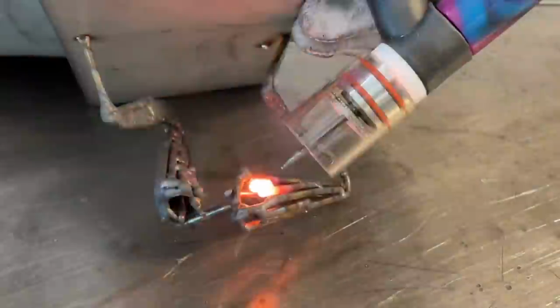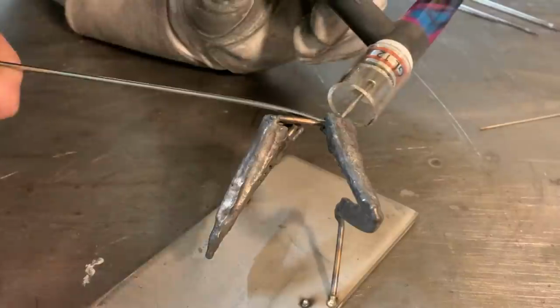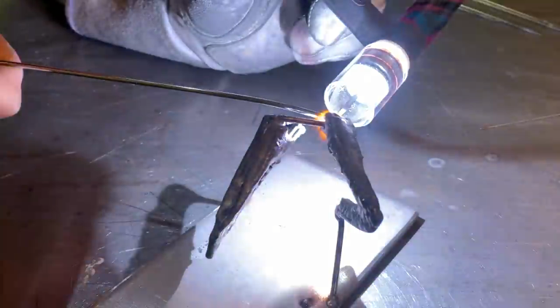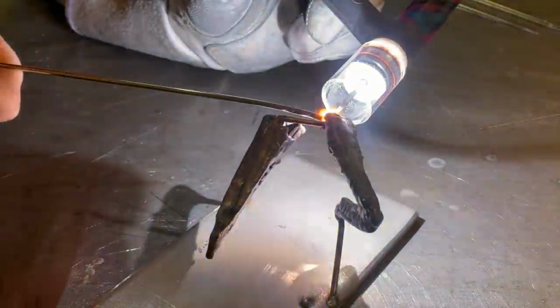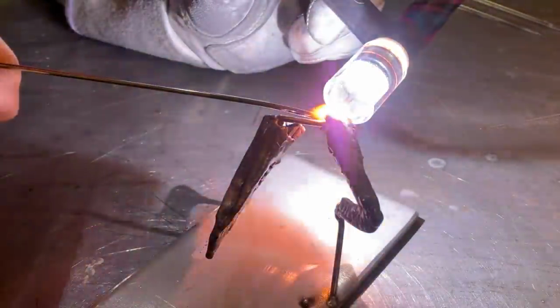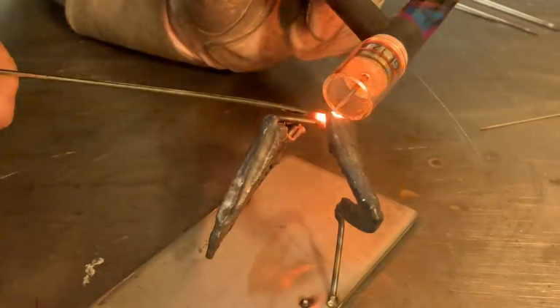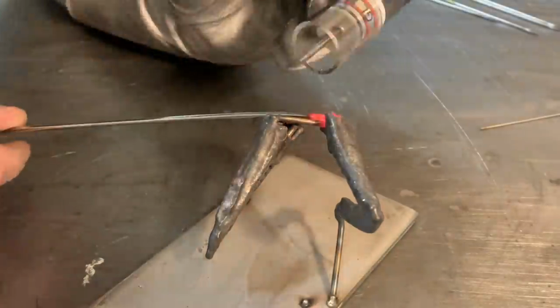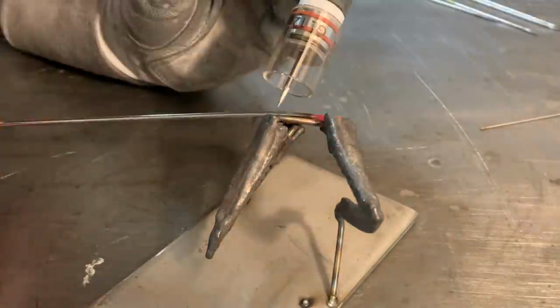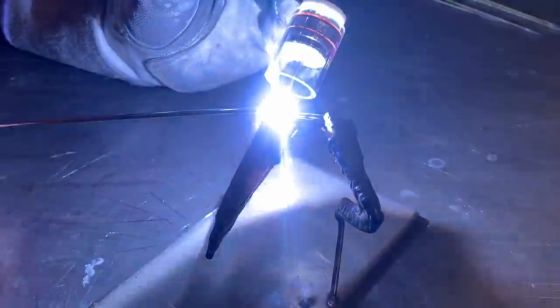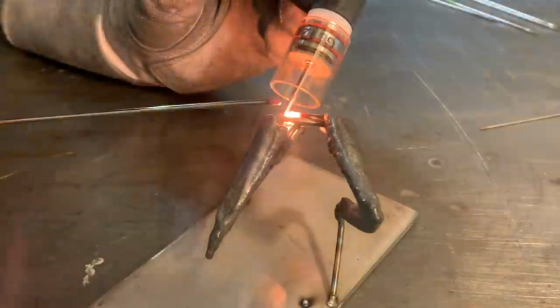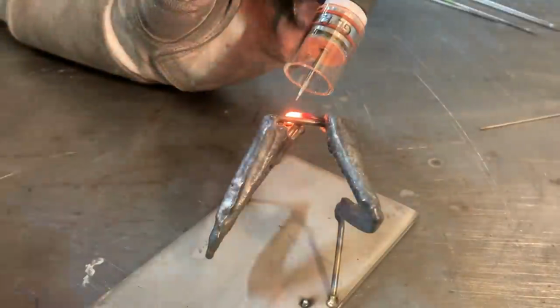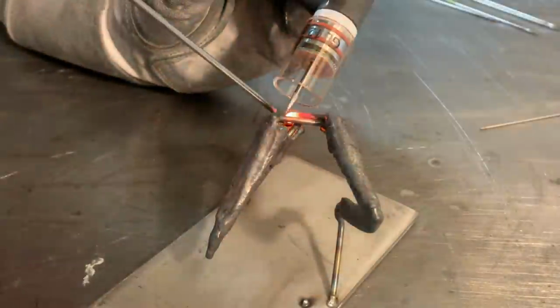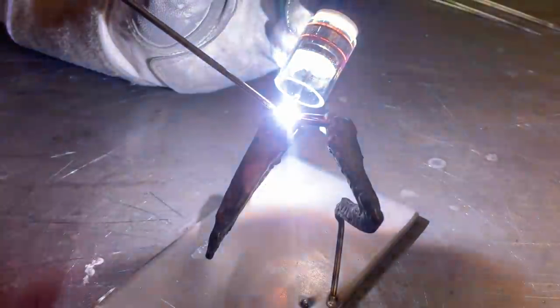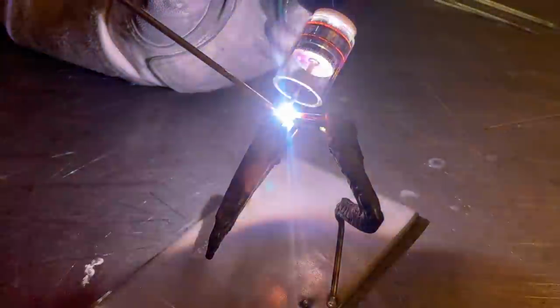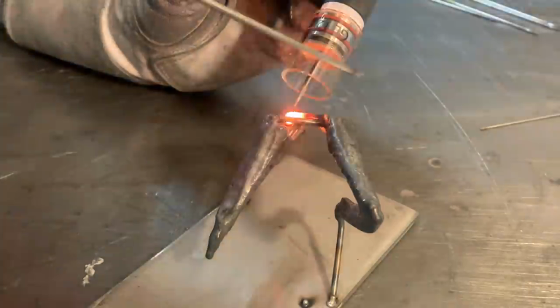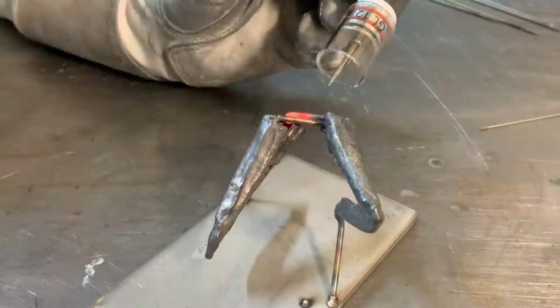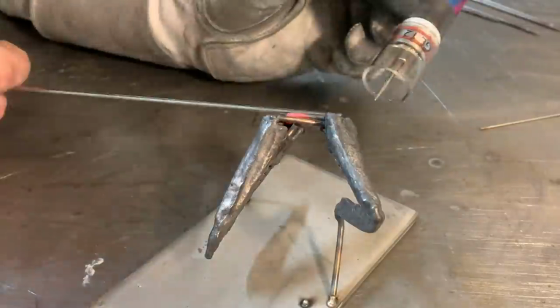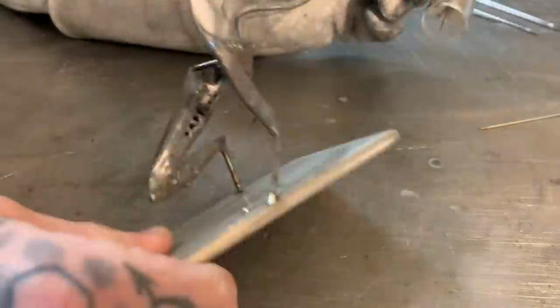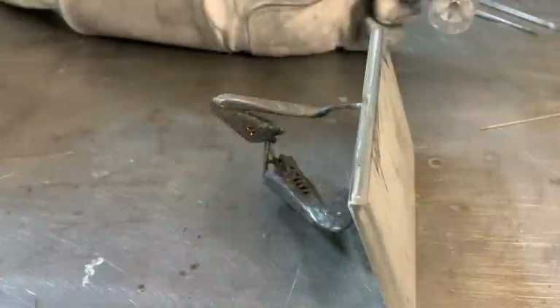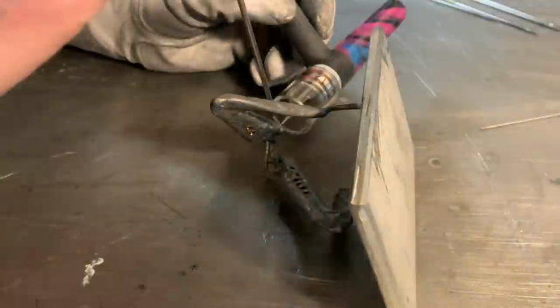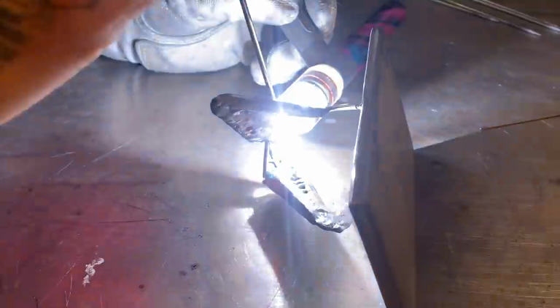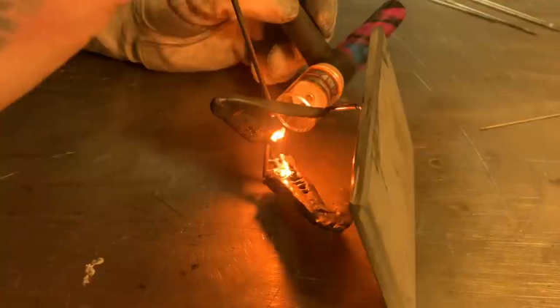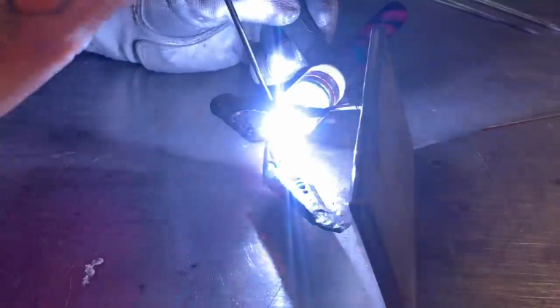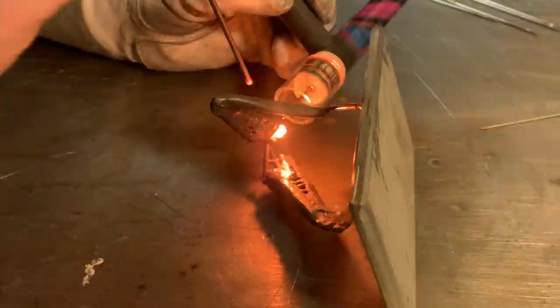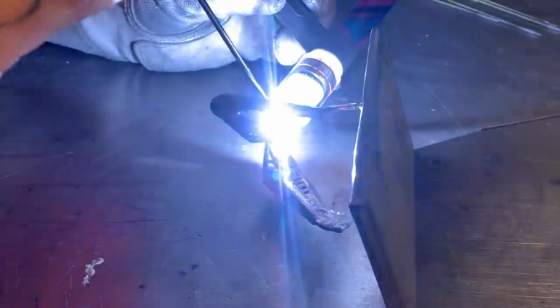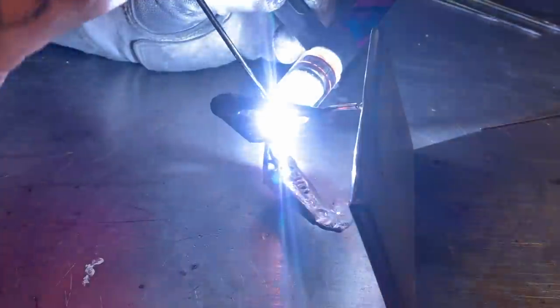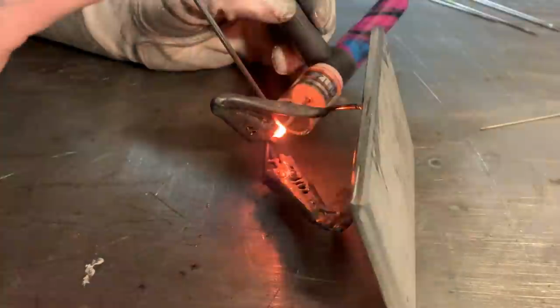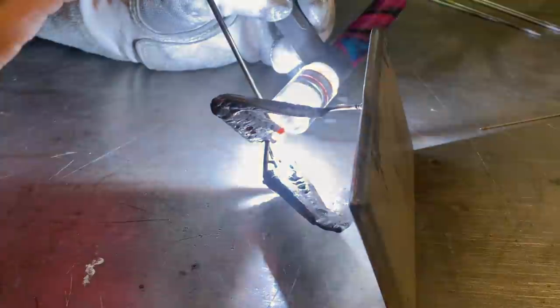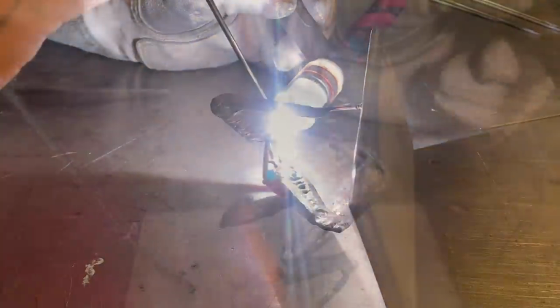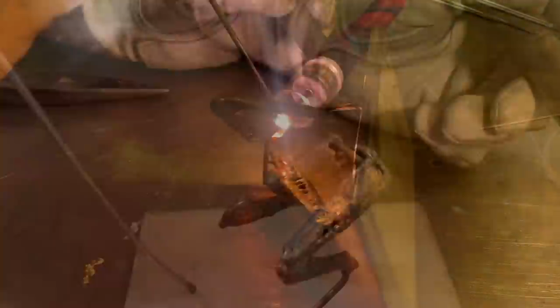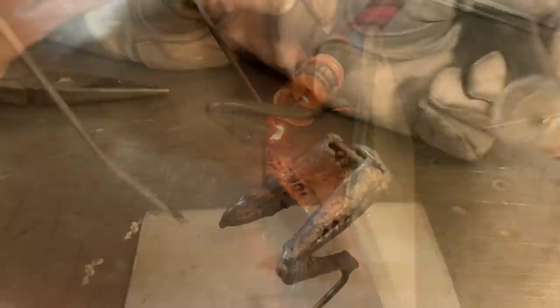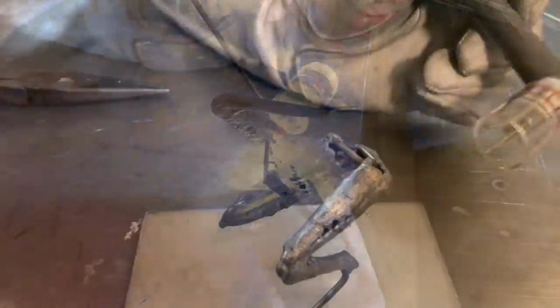Now that I have added more filler rod into it and I'm happy with the shape it's holding, I'm going to start adding filler to bridge everything together and fill up the gaps. Now that everything is tied up and connected, I can fully fill it in to build a good base for the alien spine.